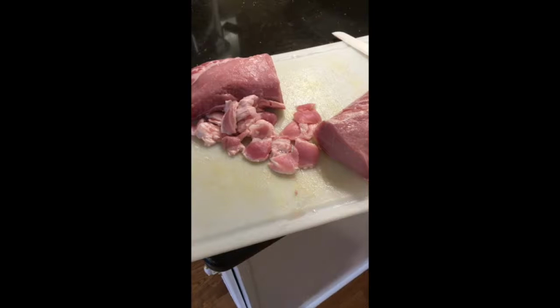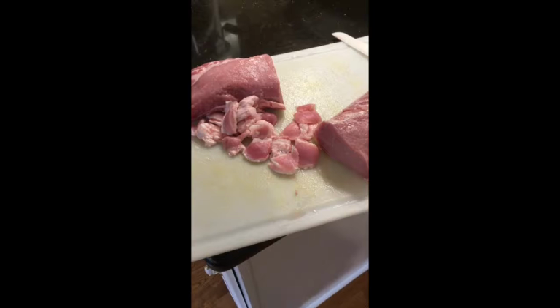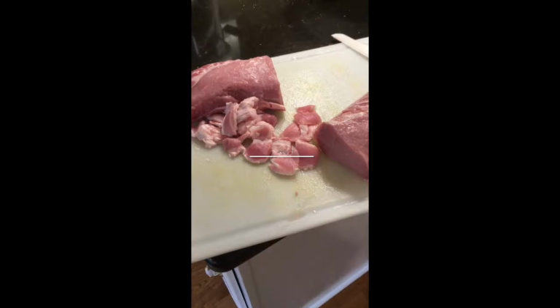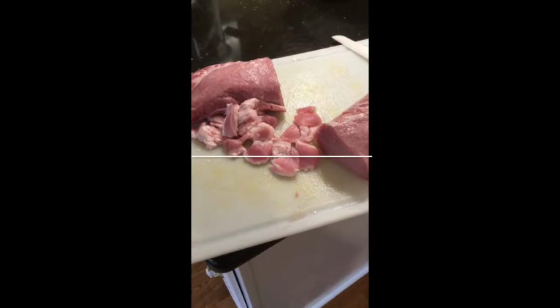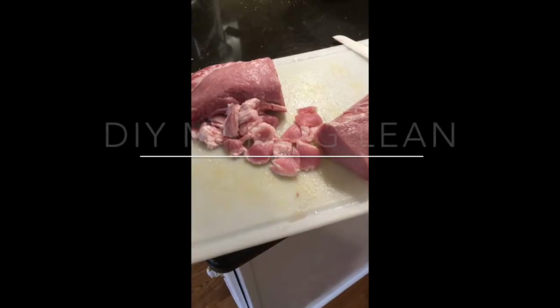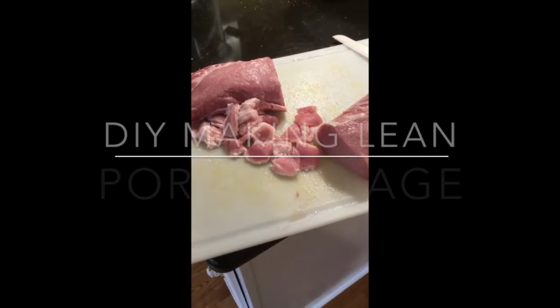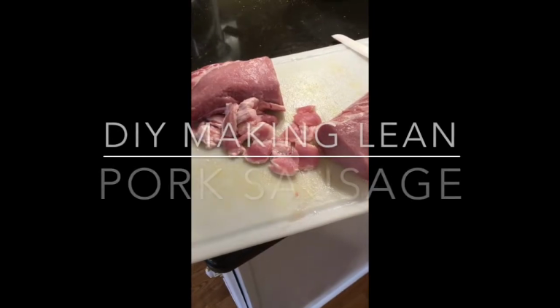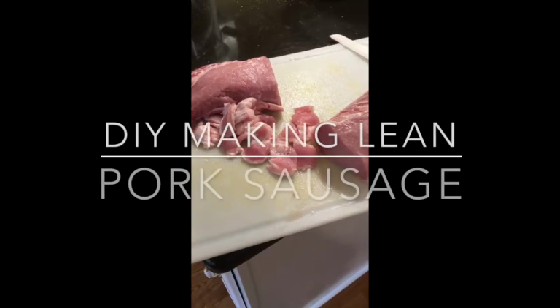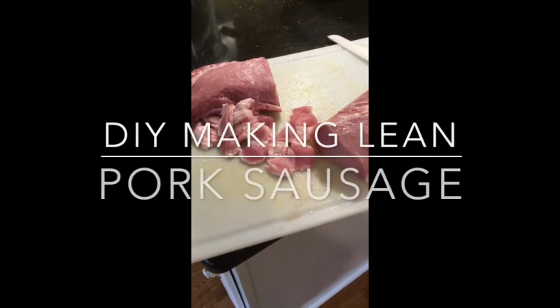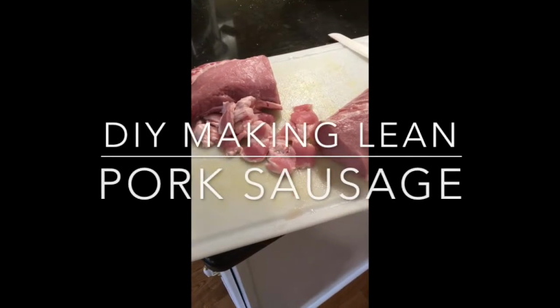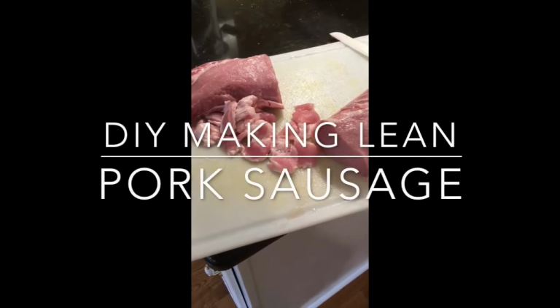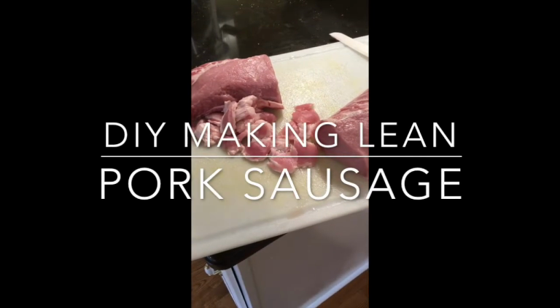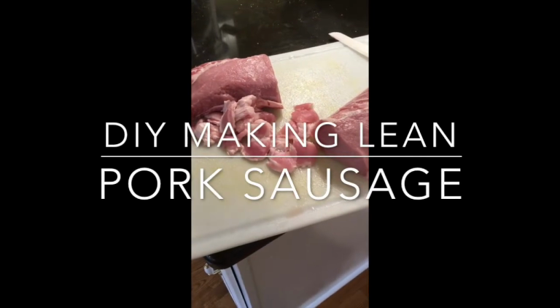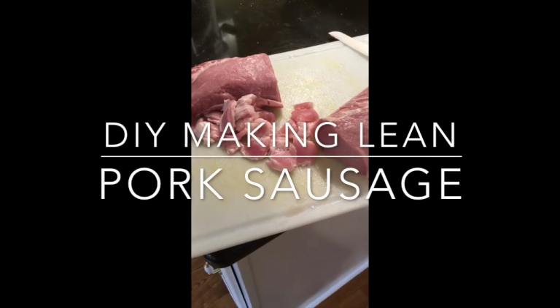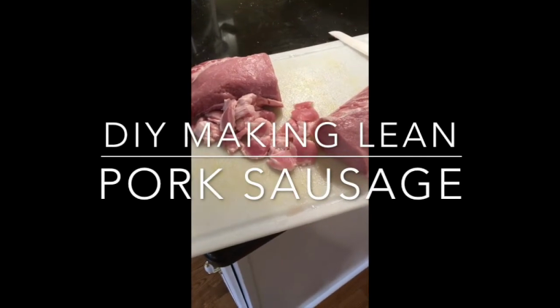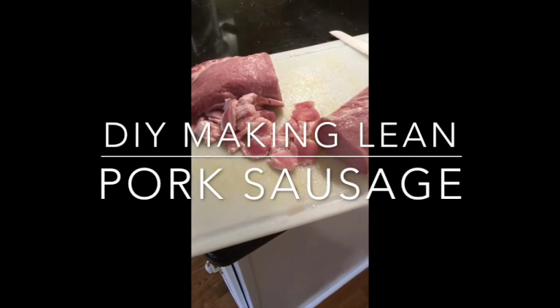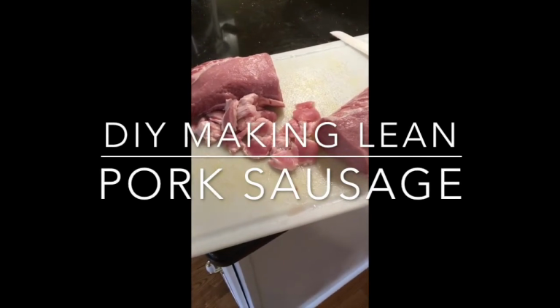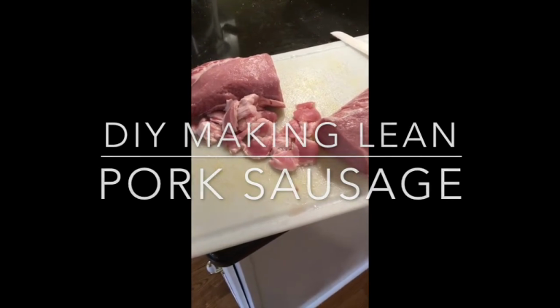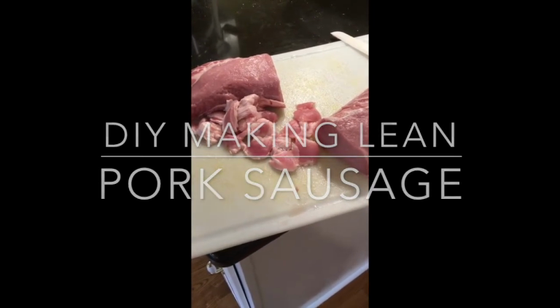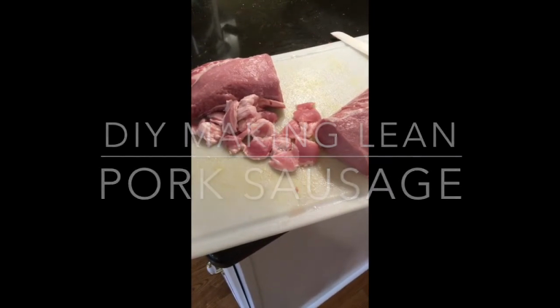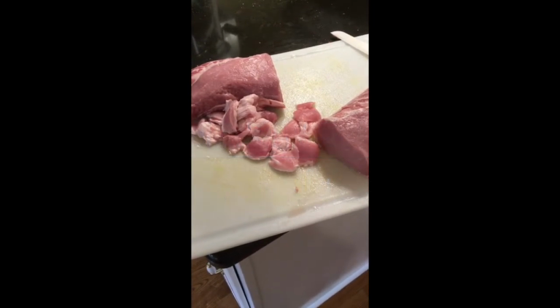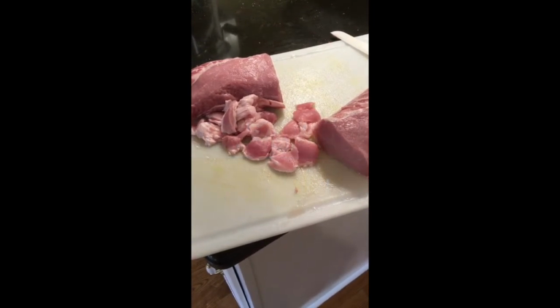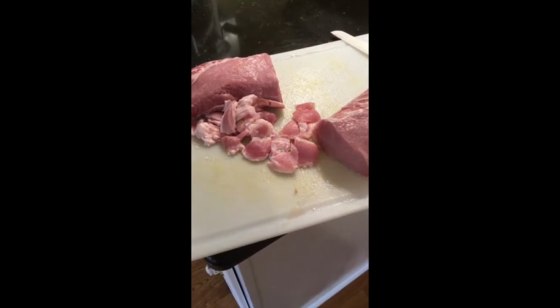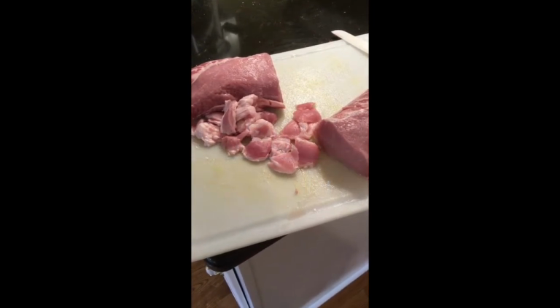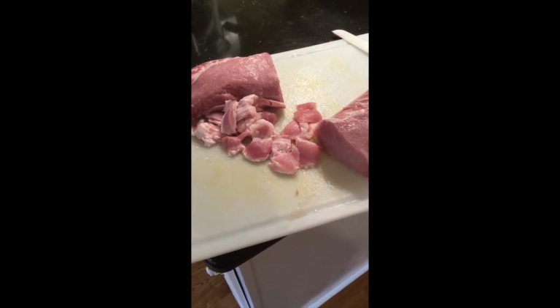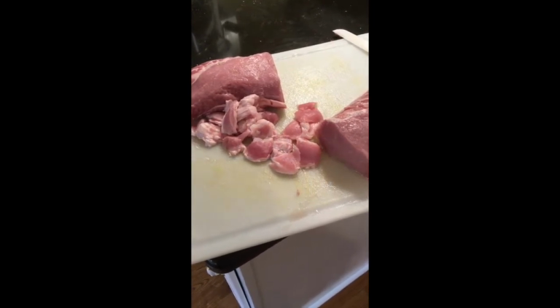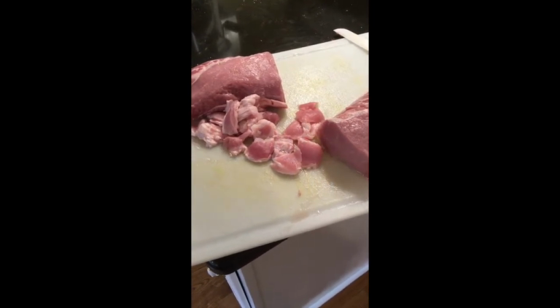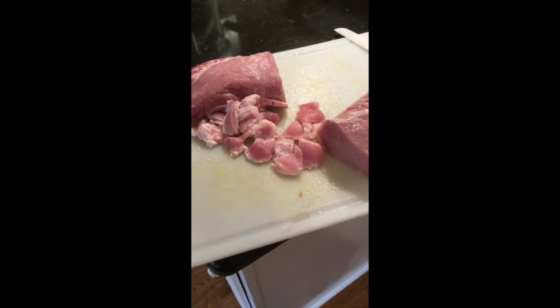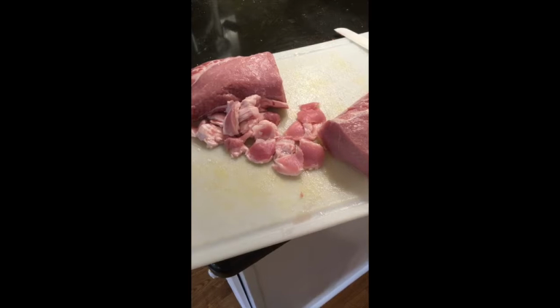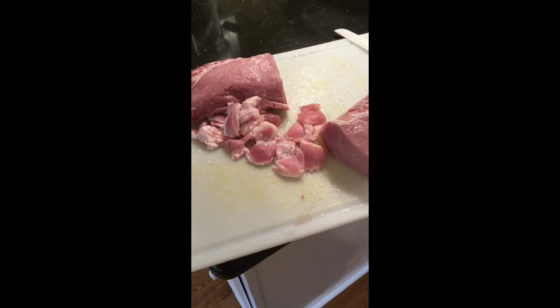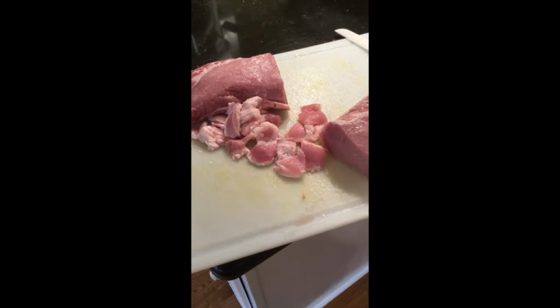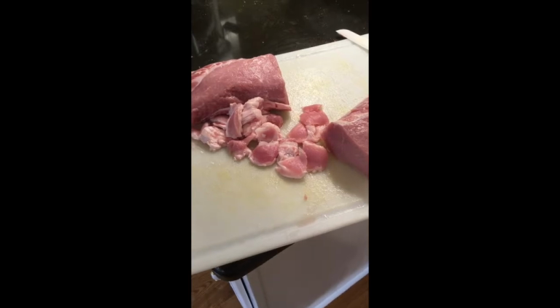Hello YouTube. Today we're making lean pork sausage made from pork loins.